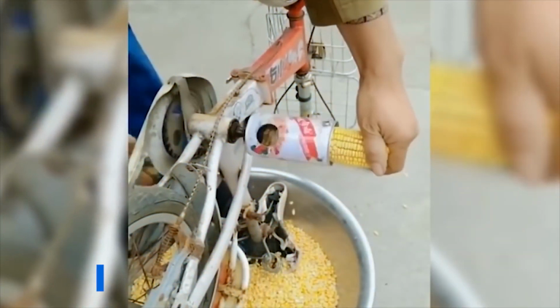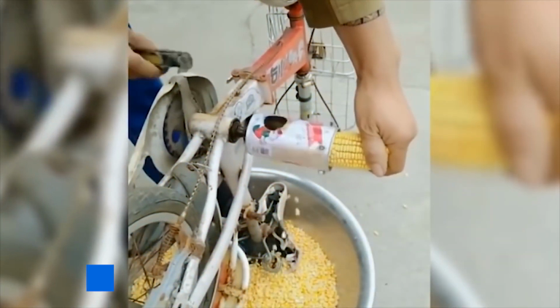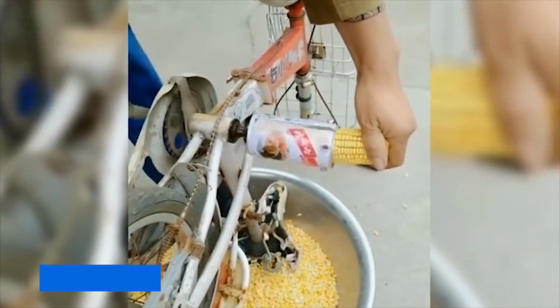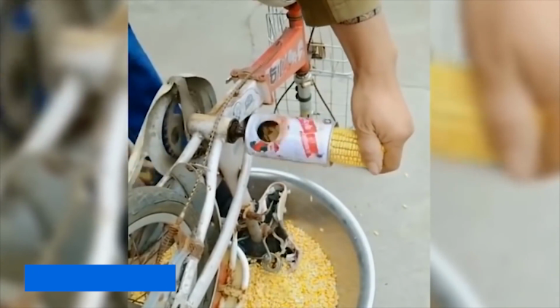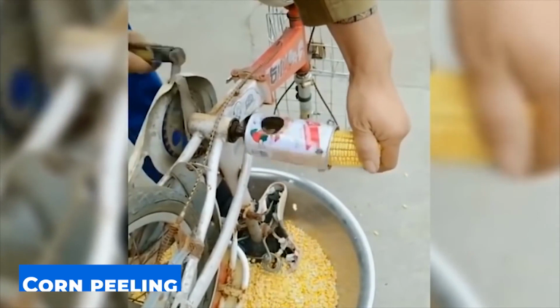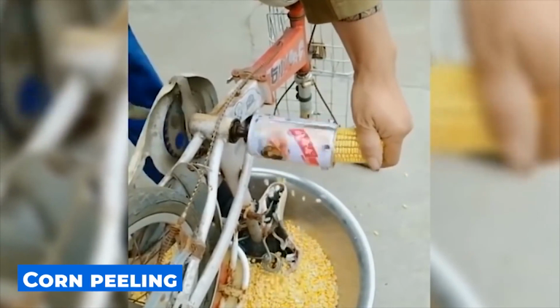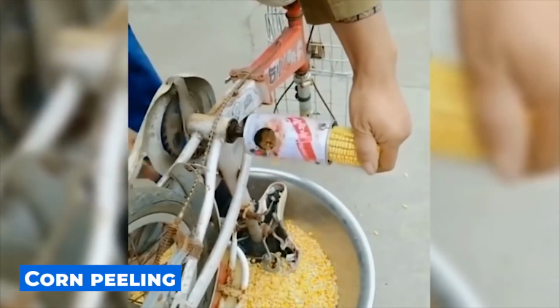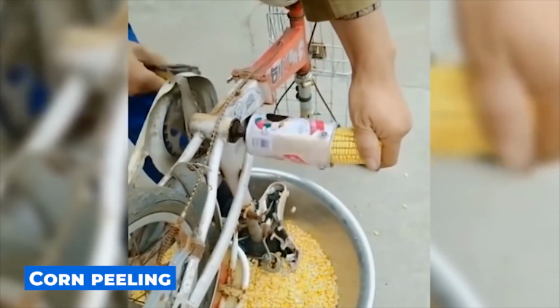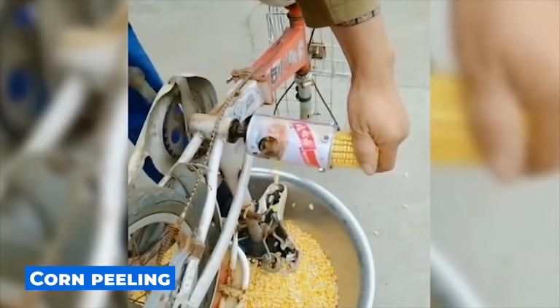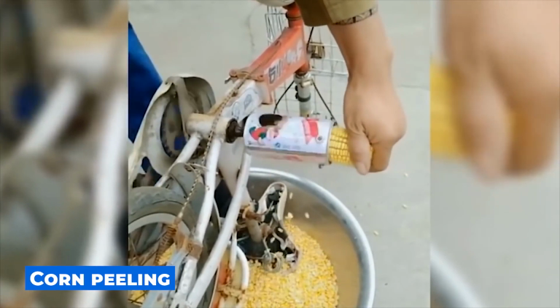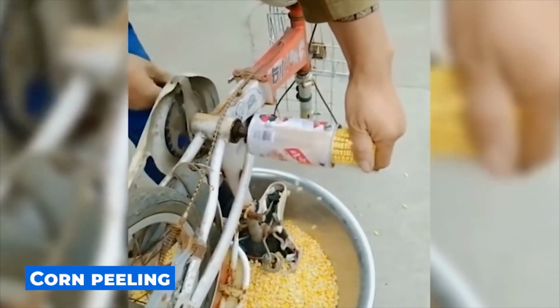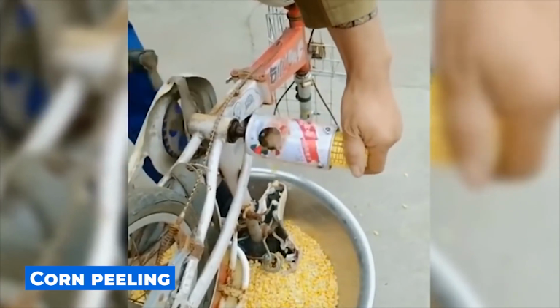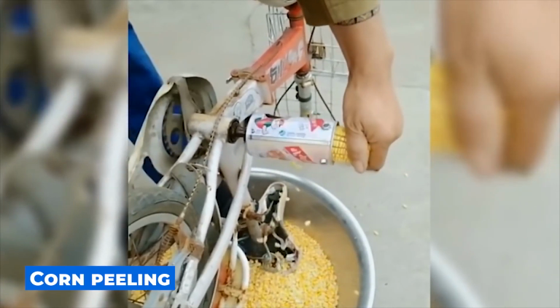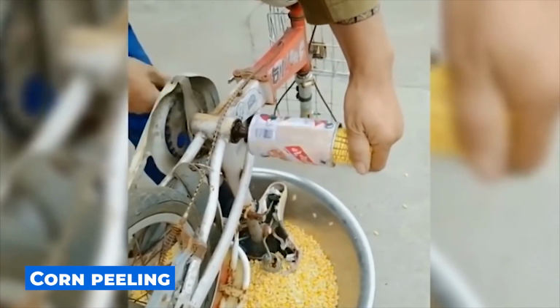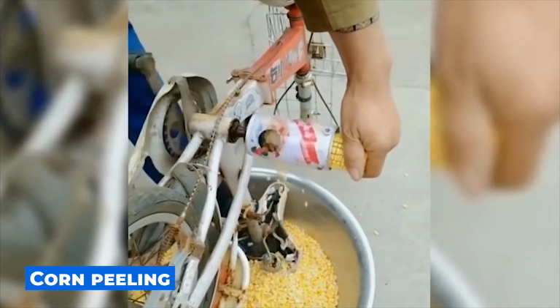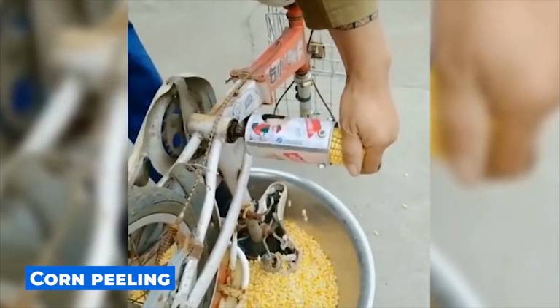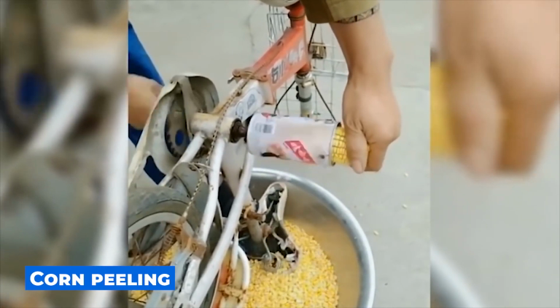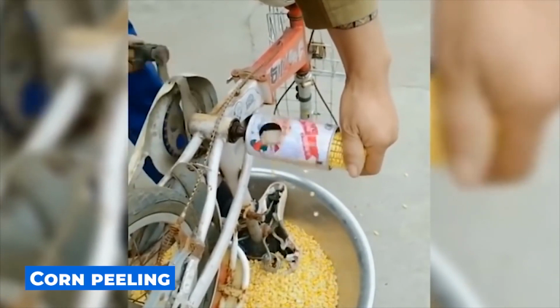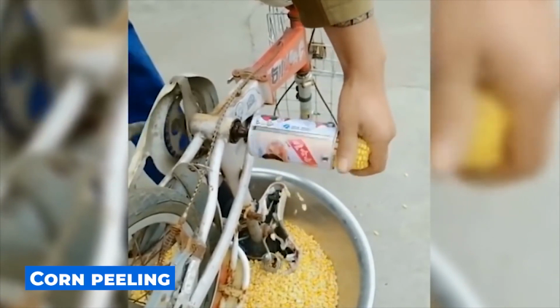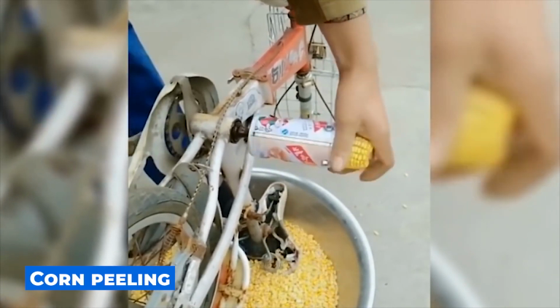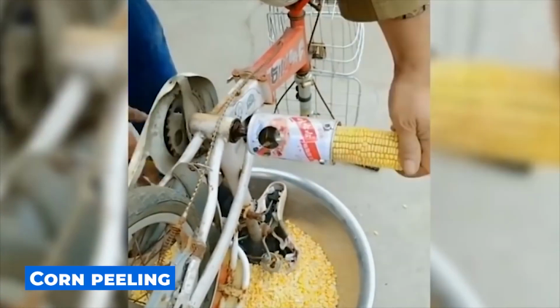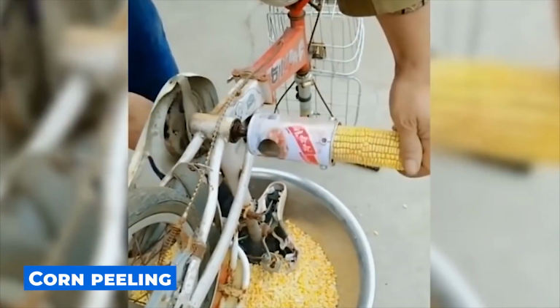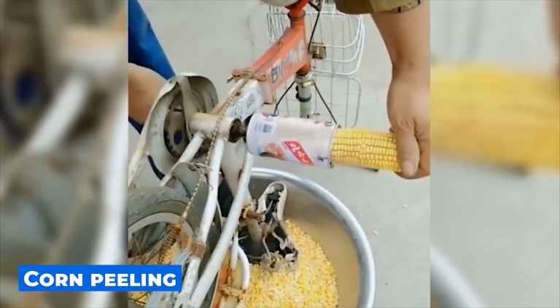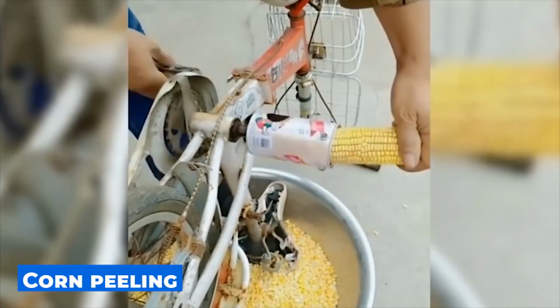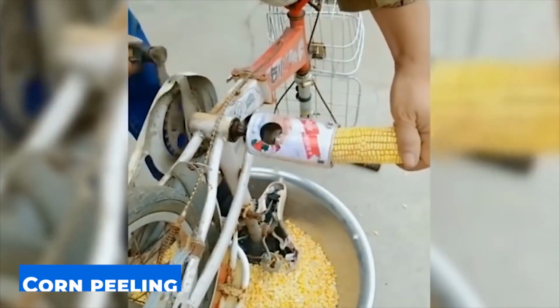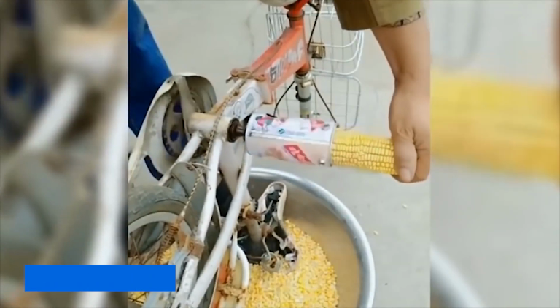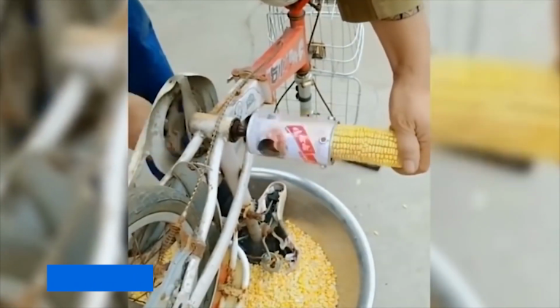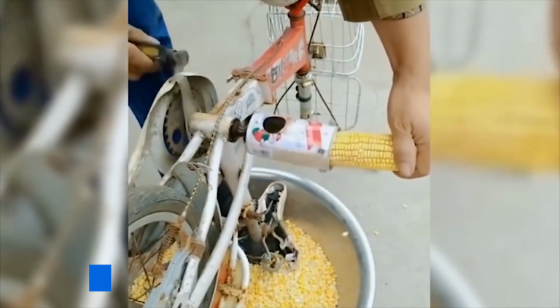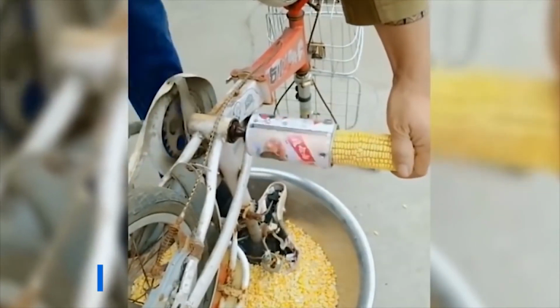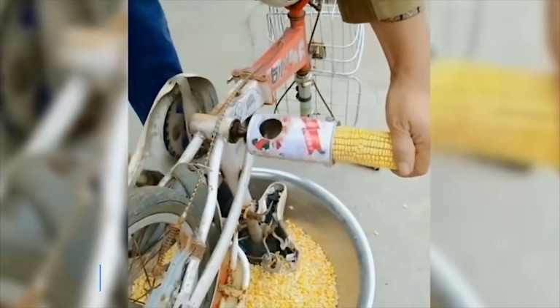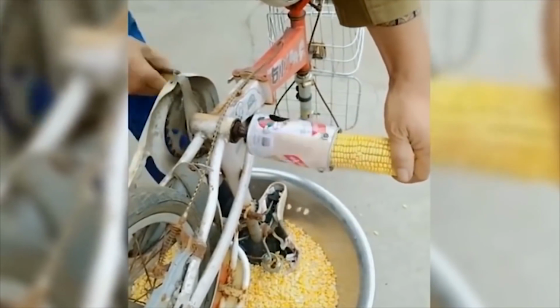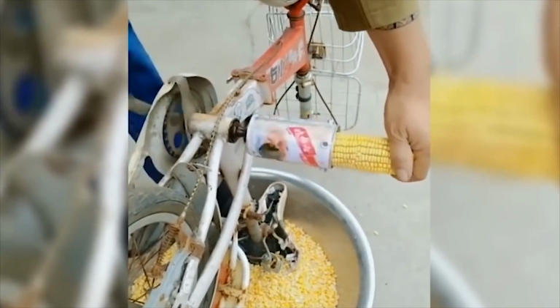Such a machine will help you easily separate corn grains. You only need an old bicycle and a tin can.